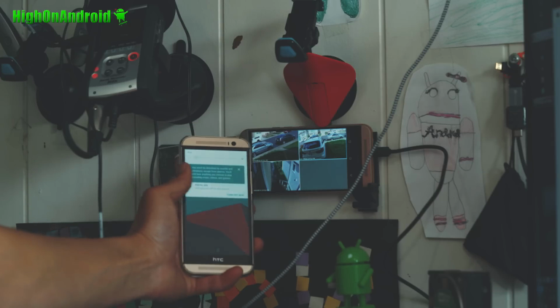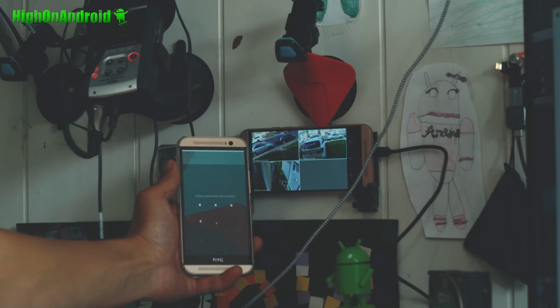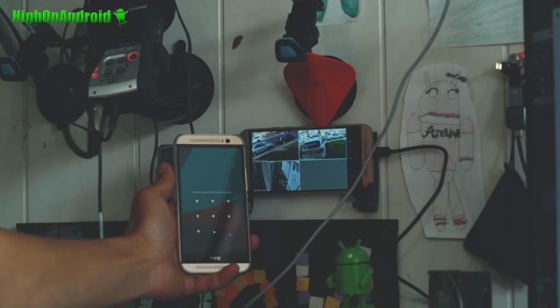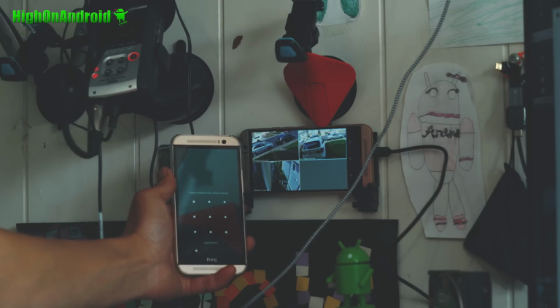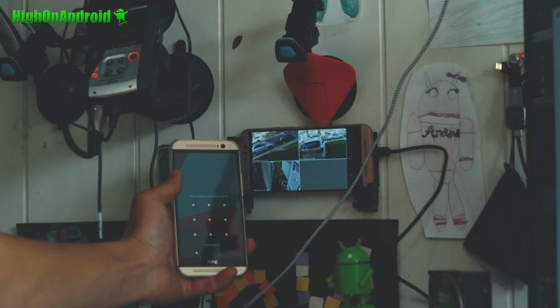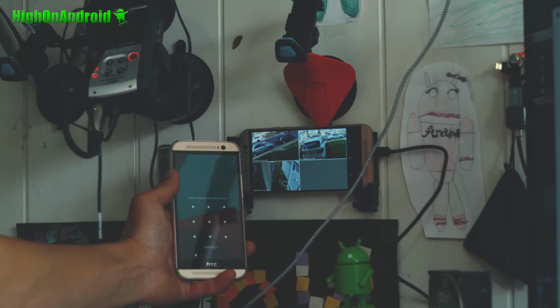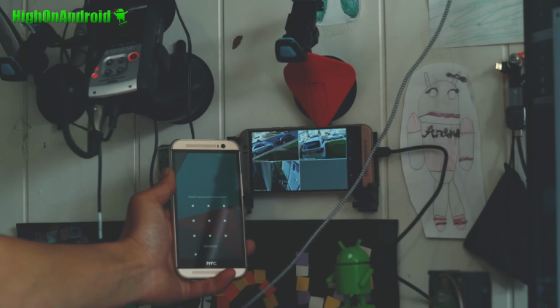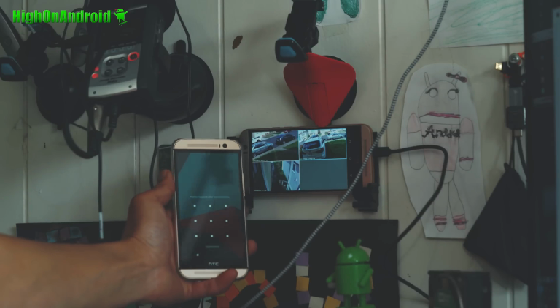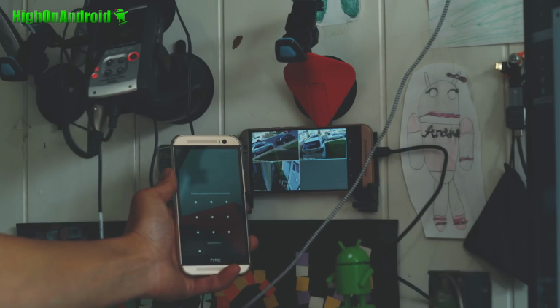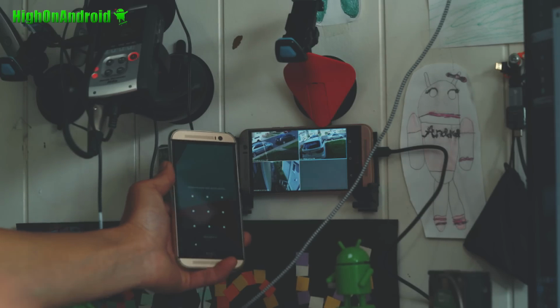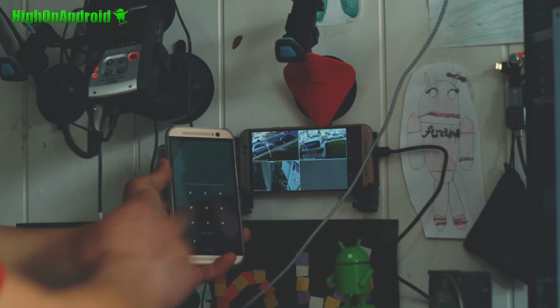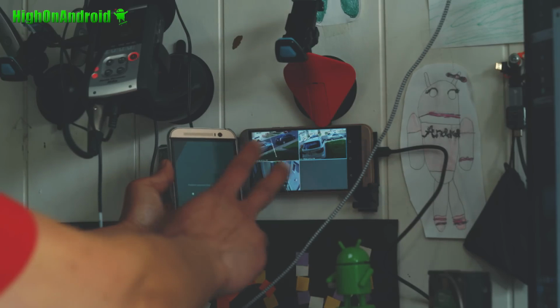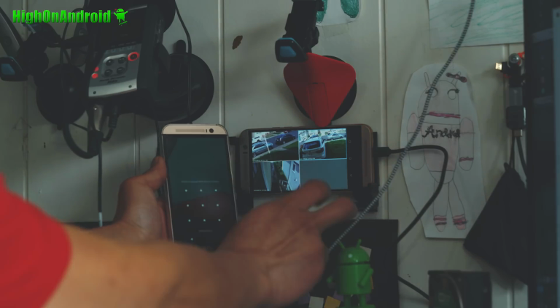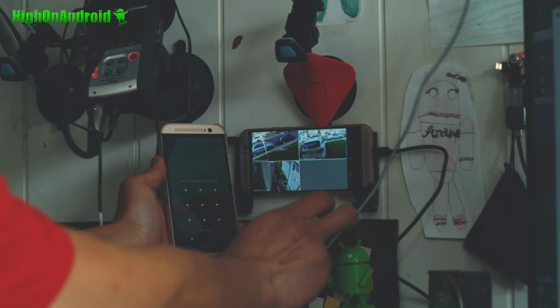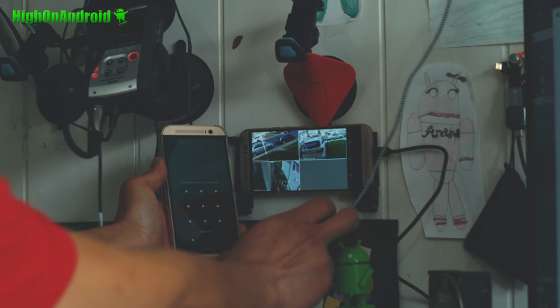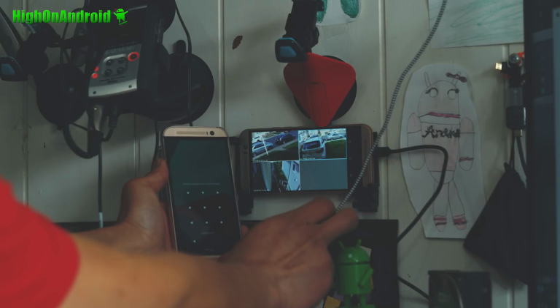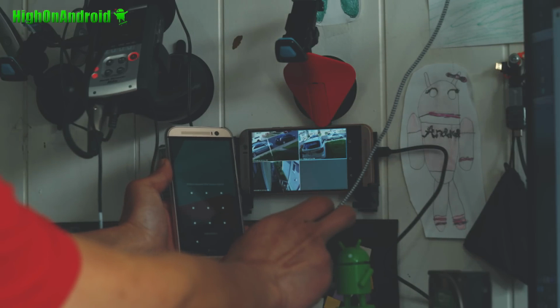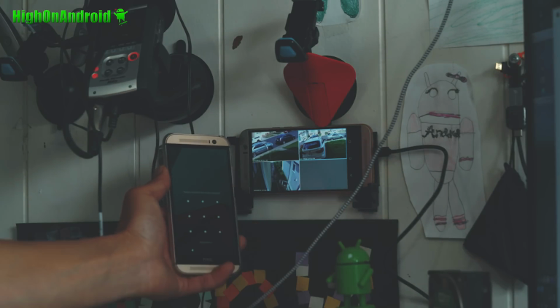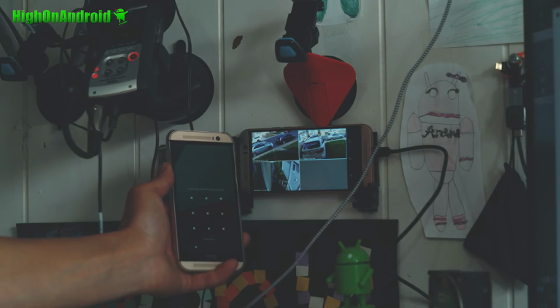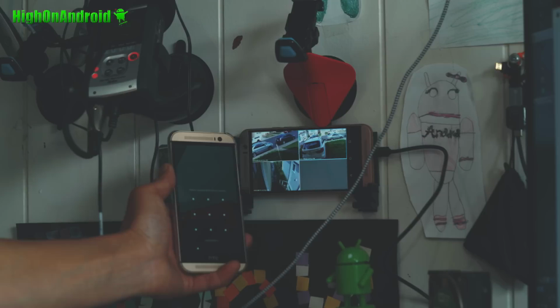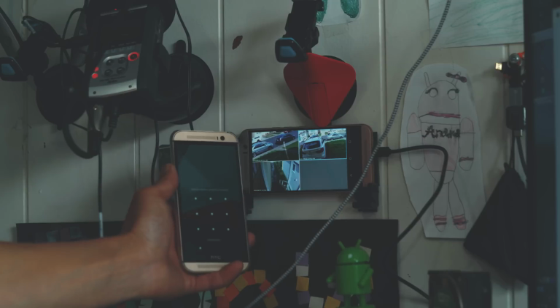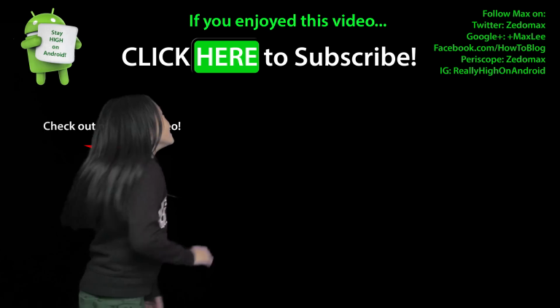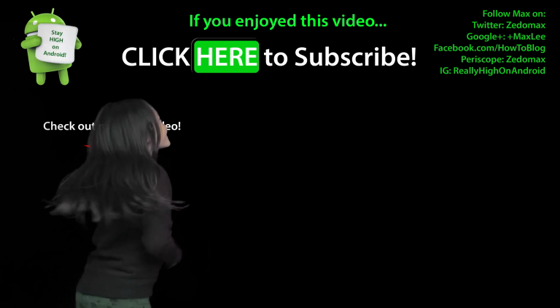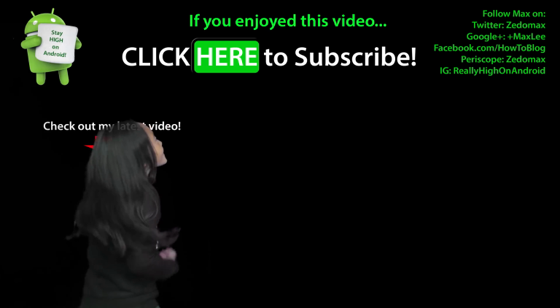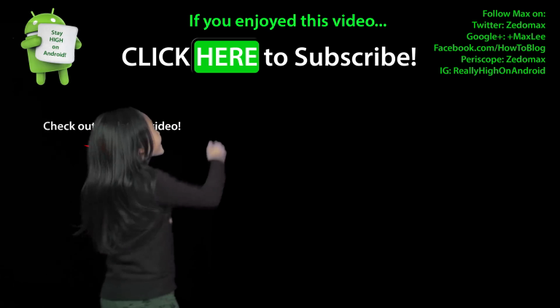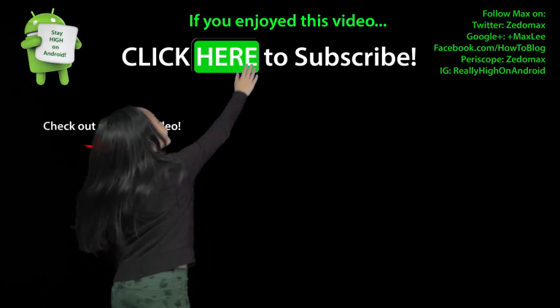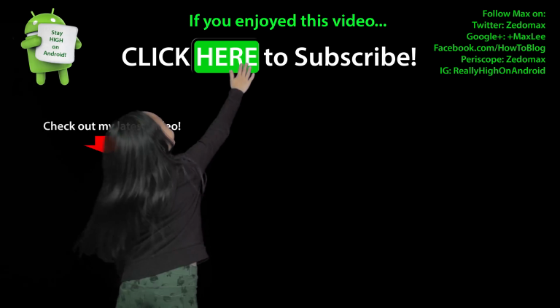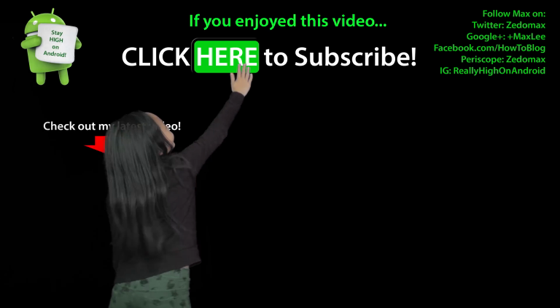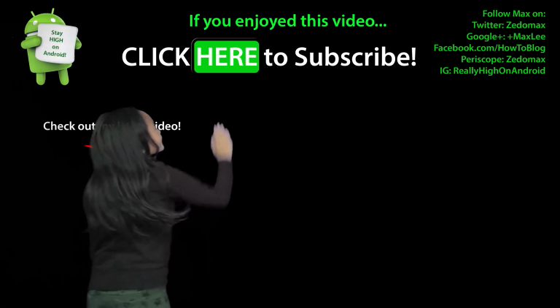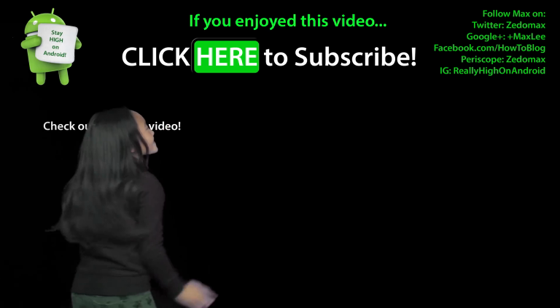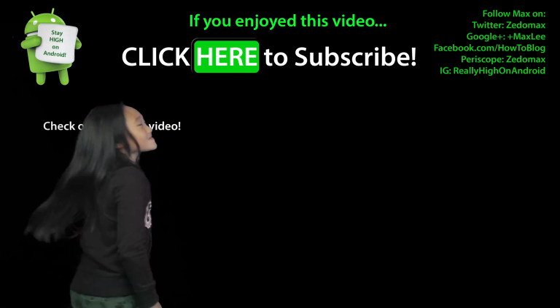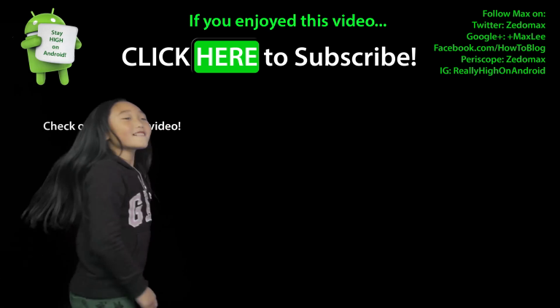And as always, stay on Android. Click here to subscribe.